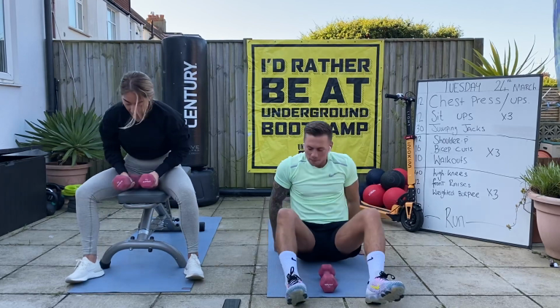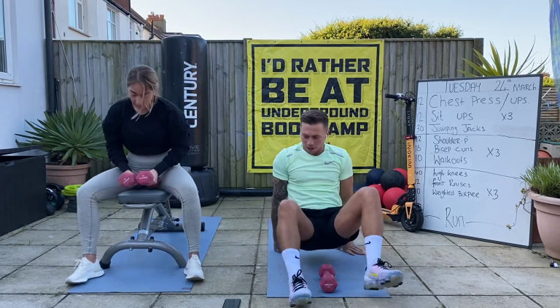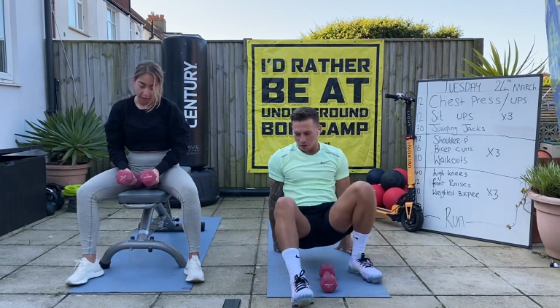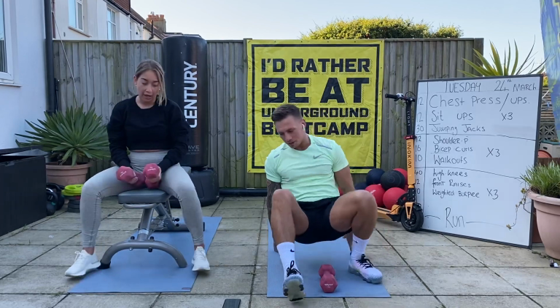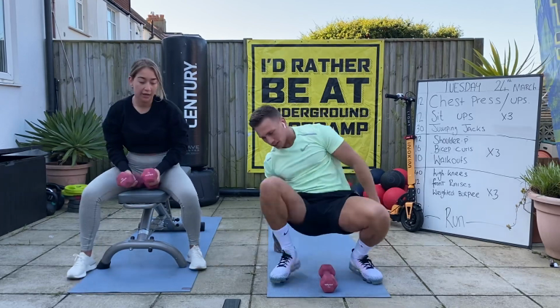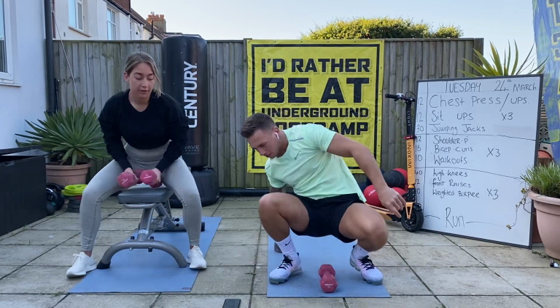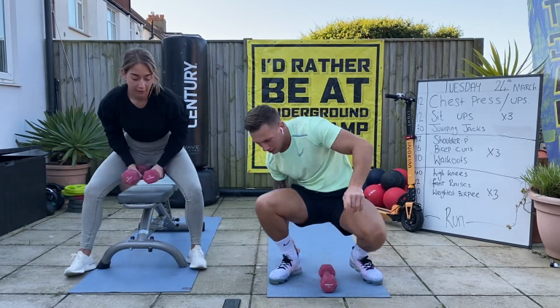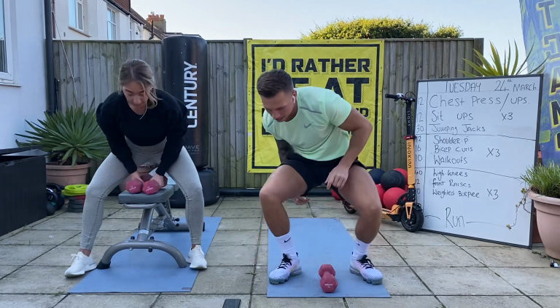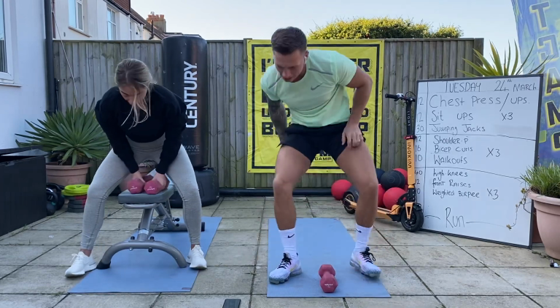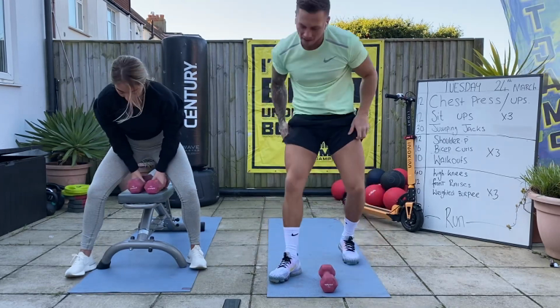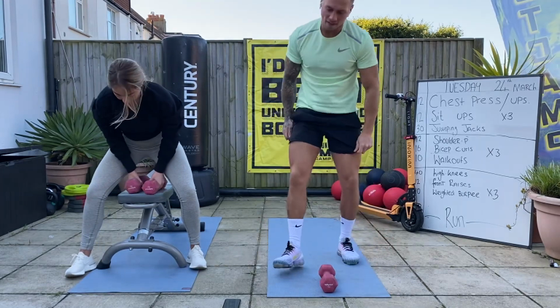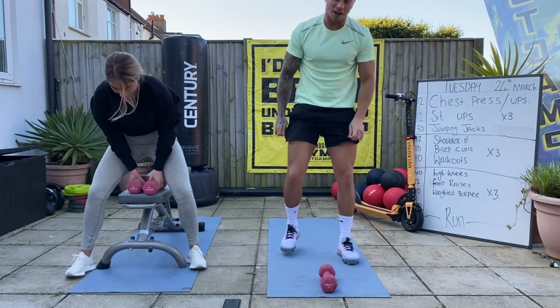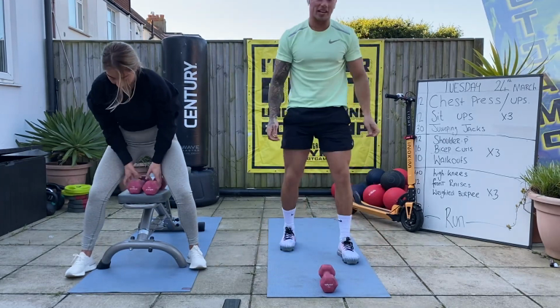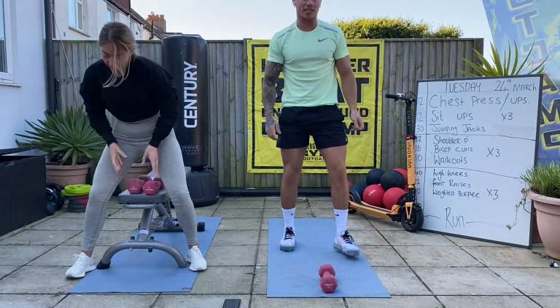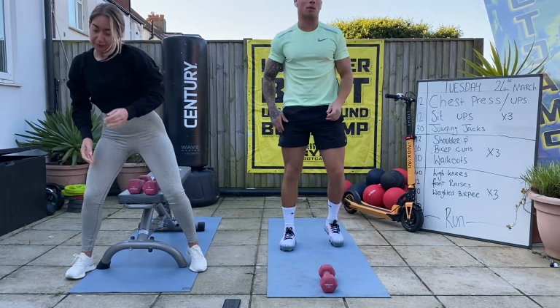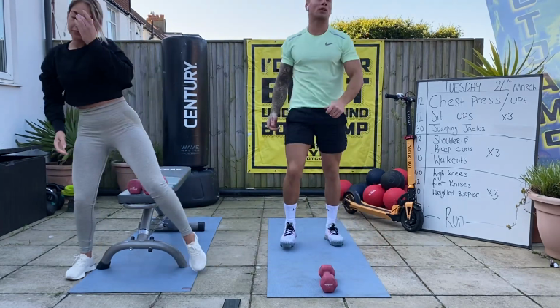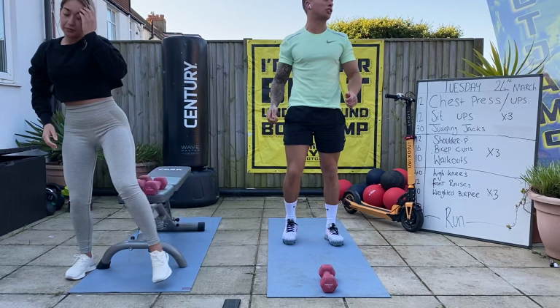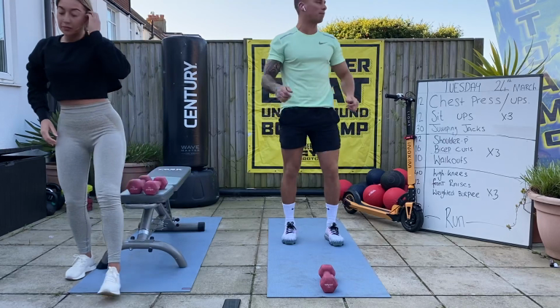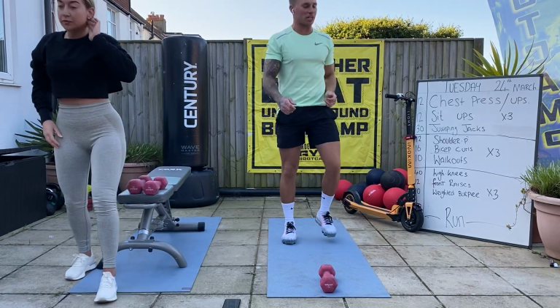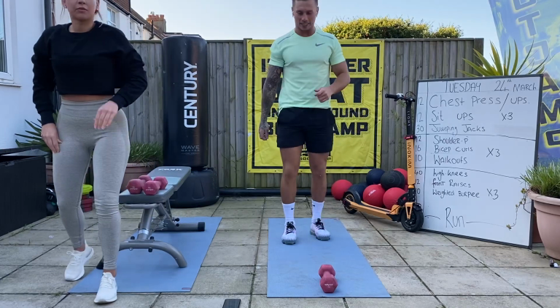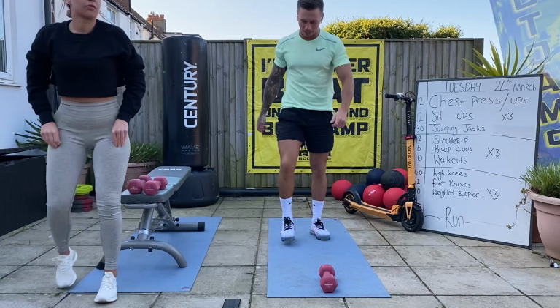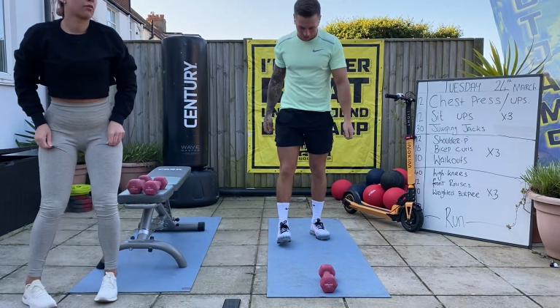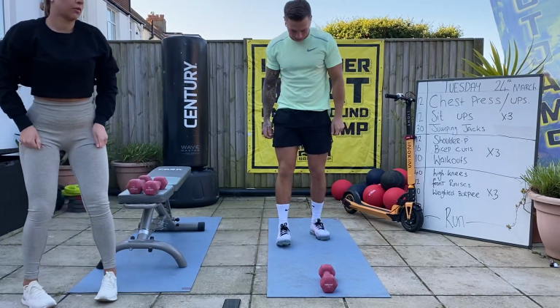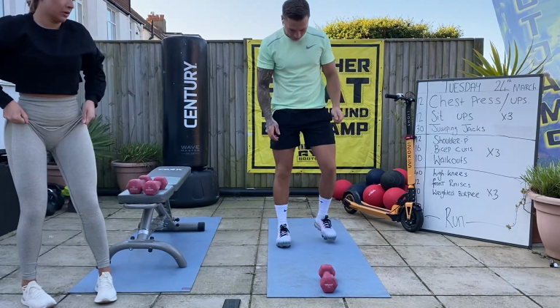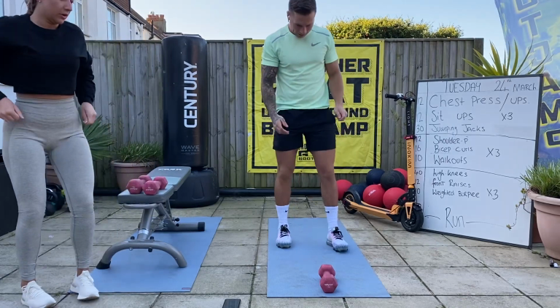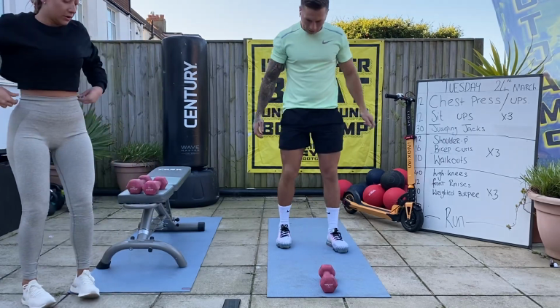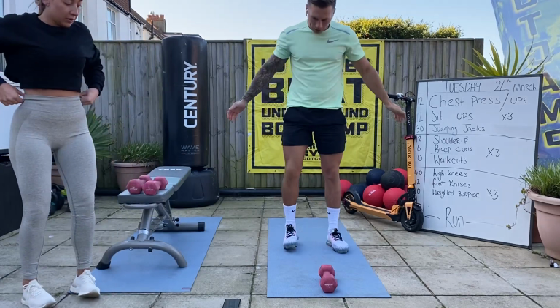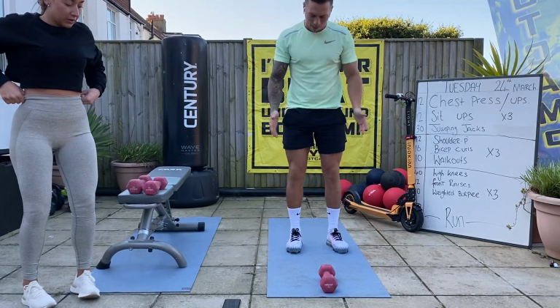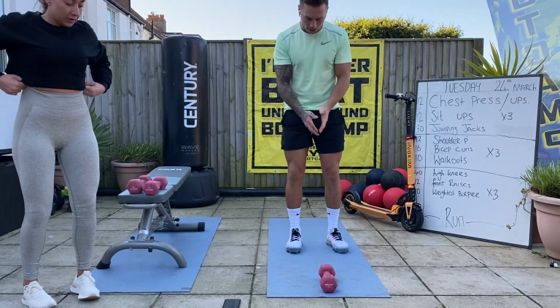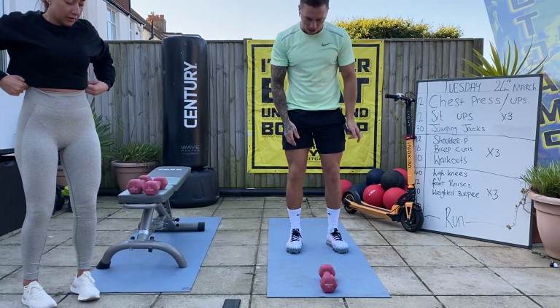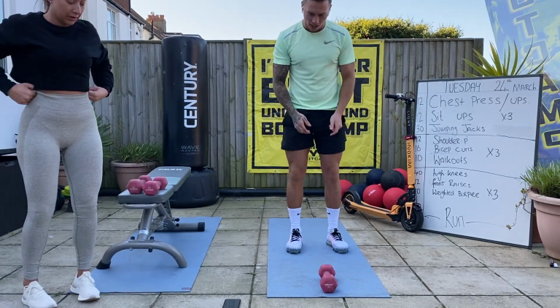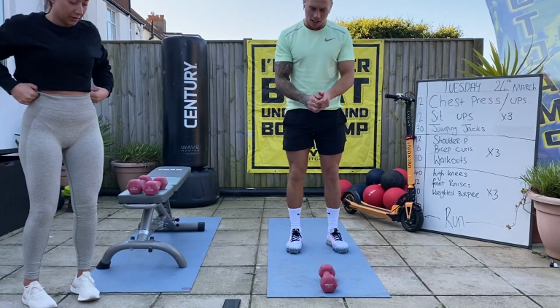Back on the jumping jacks. Five seconds, so back on those jumping jacks now. A bit quicker than last time.